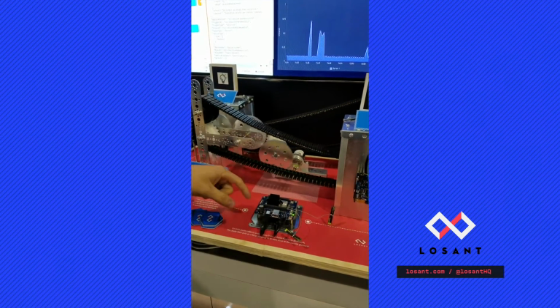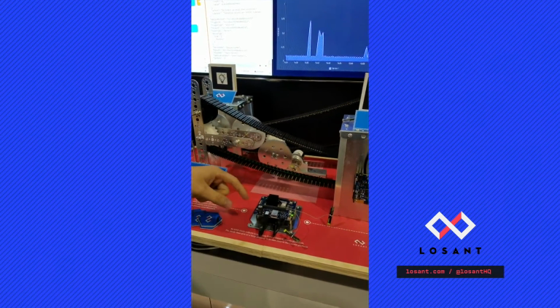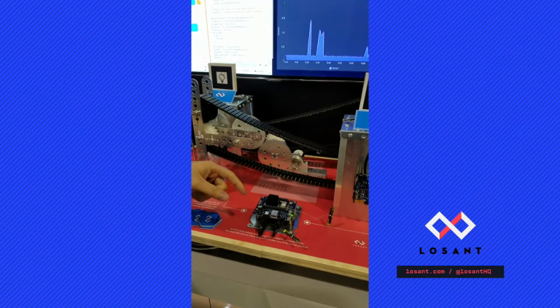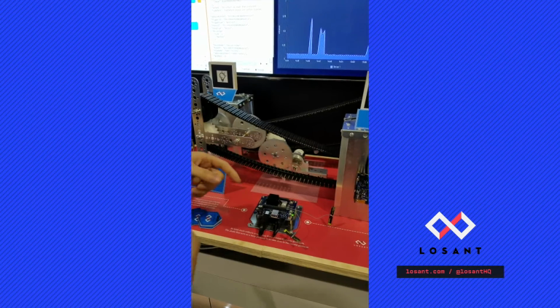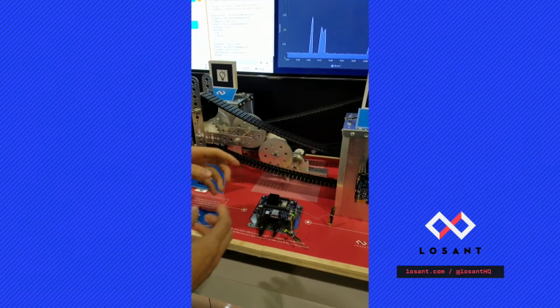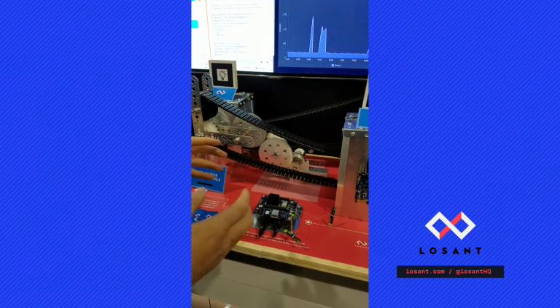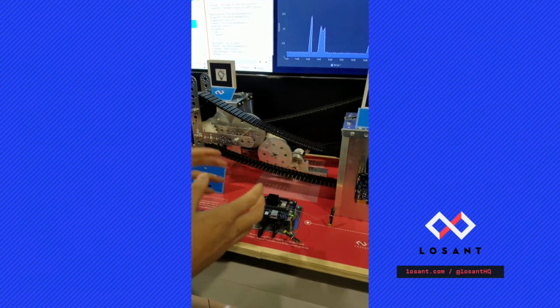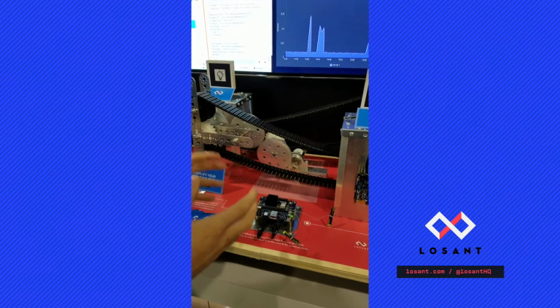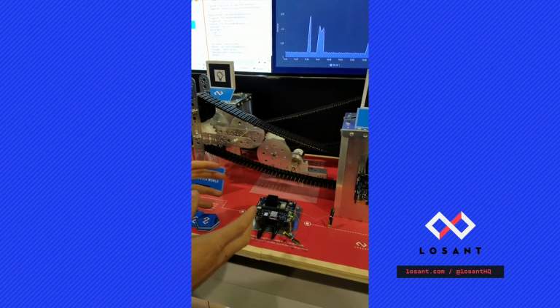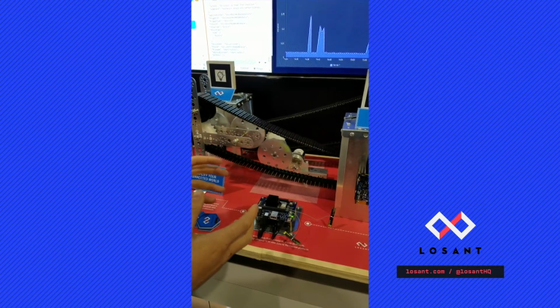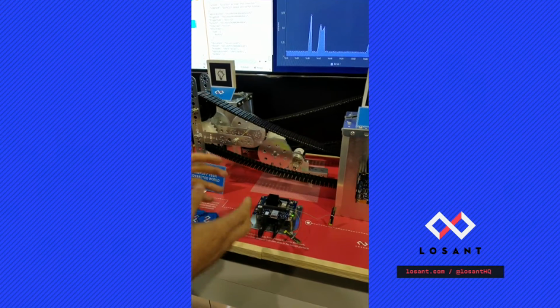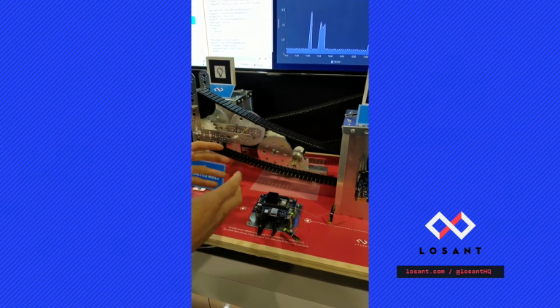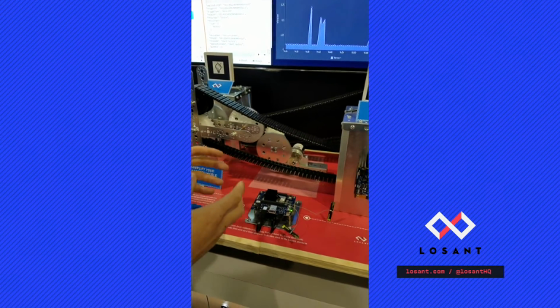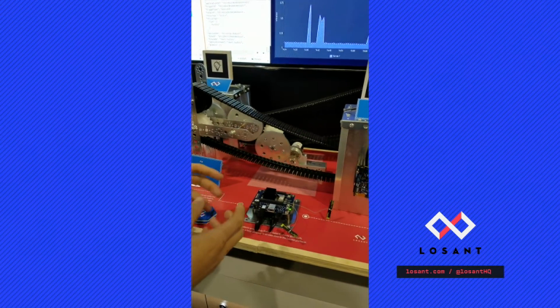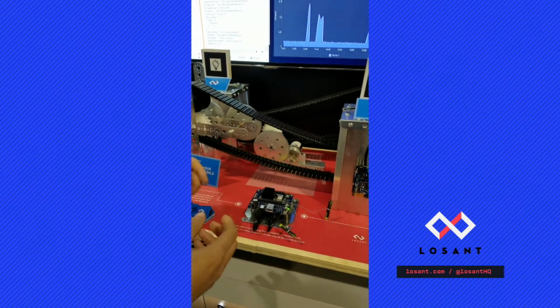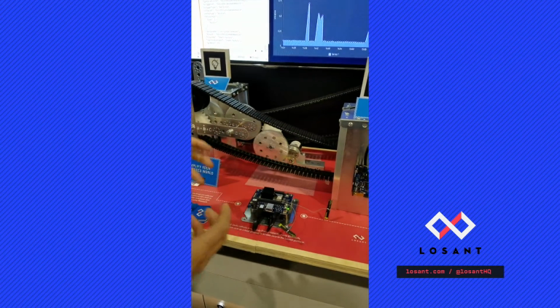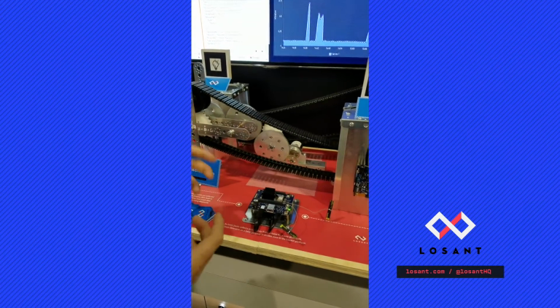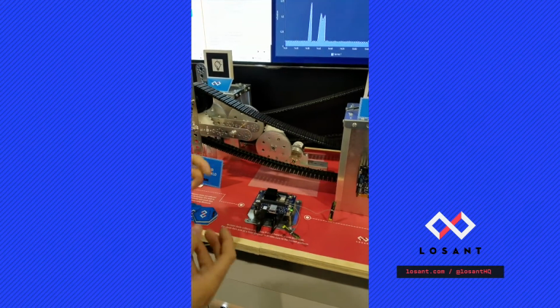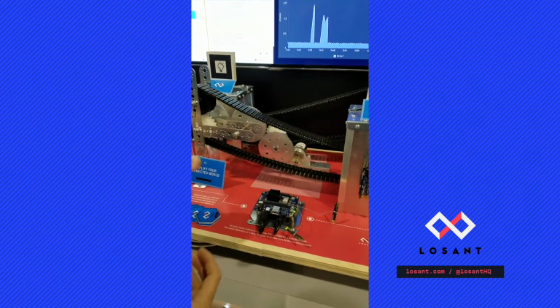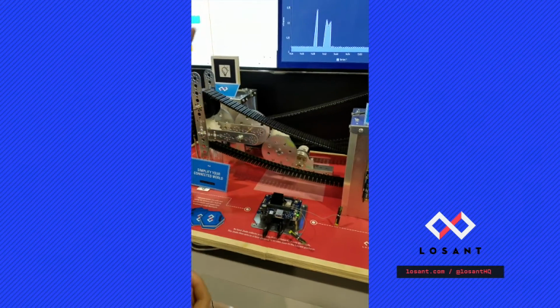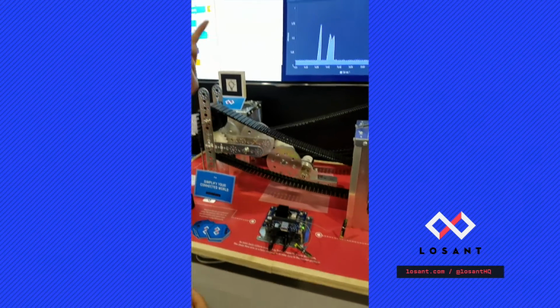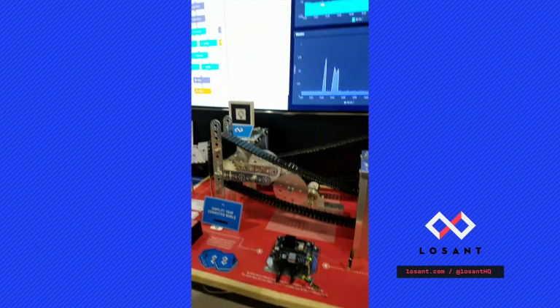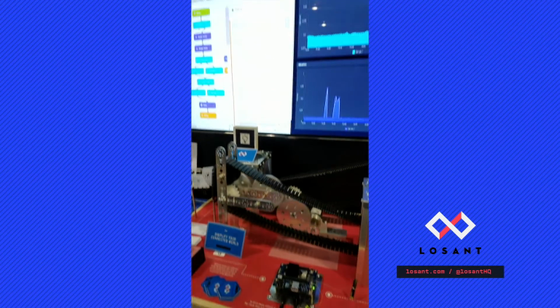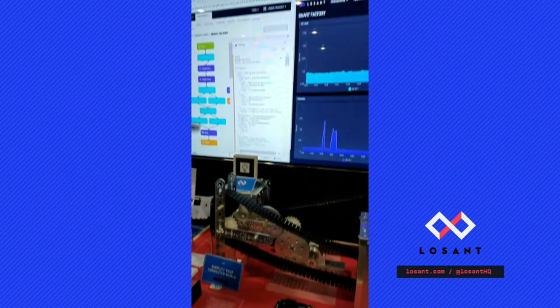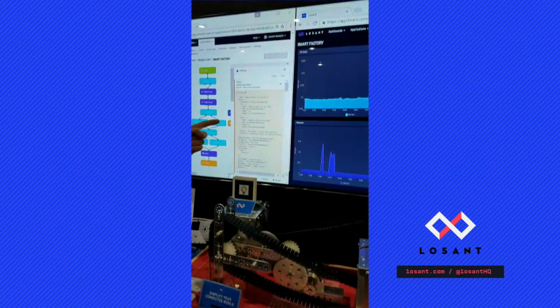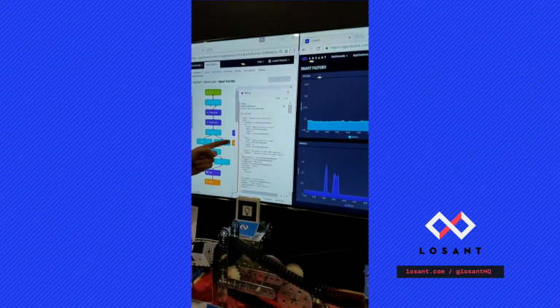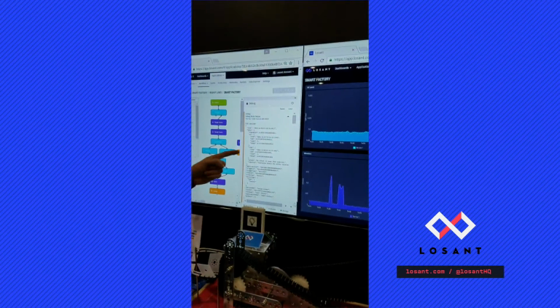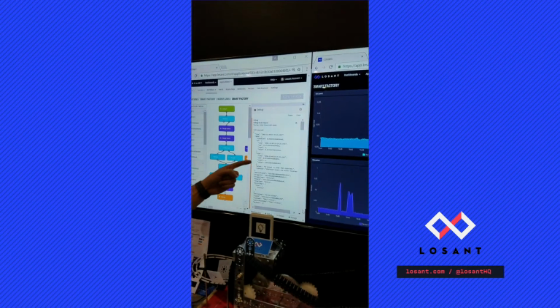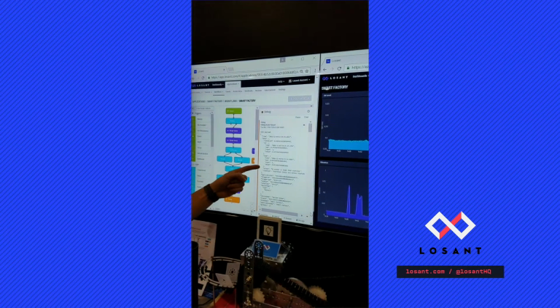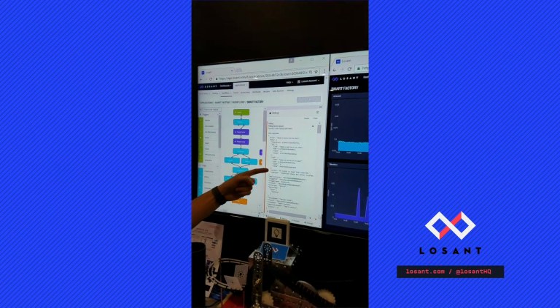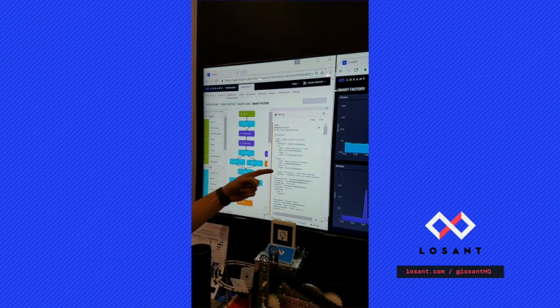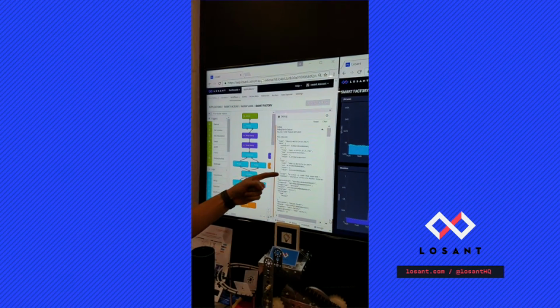This Joule serves as our gateway to Losant, and it's collecting that data and sending it up, which you can see right here in the debug output log.